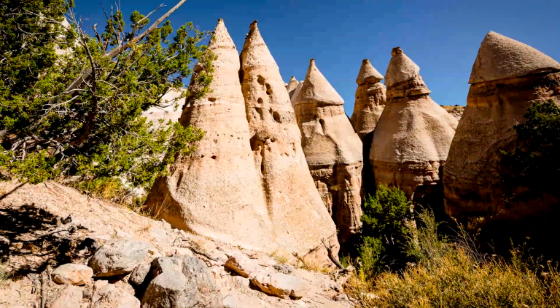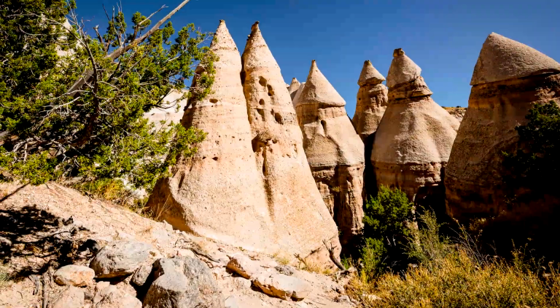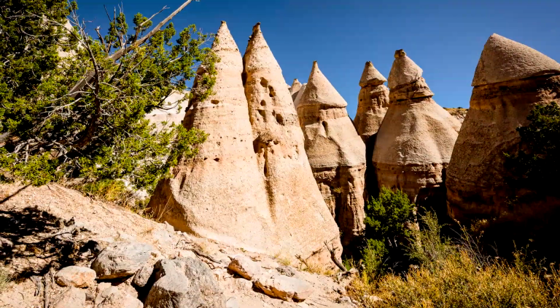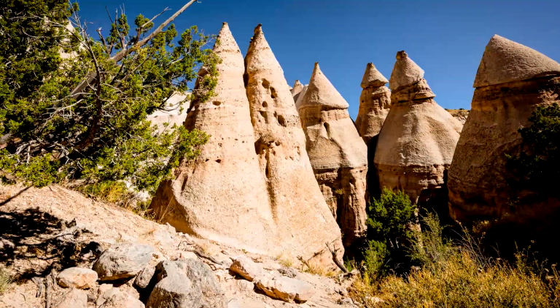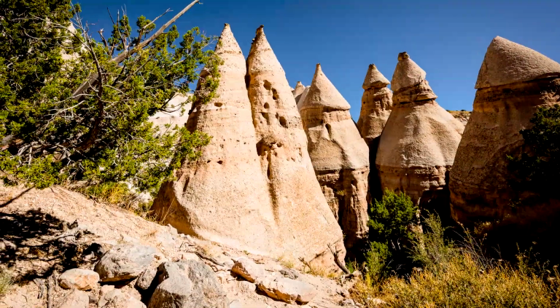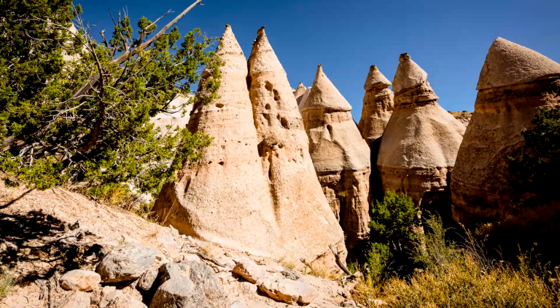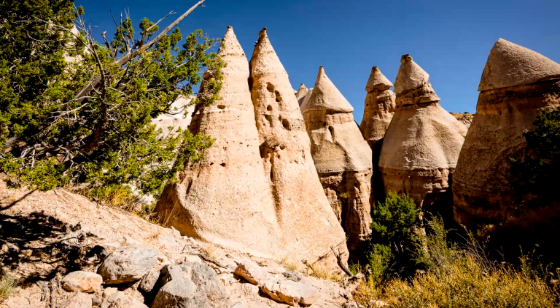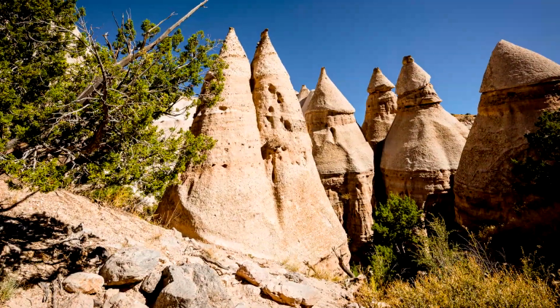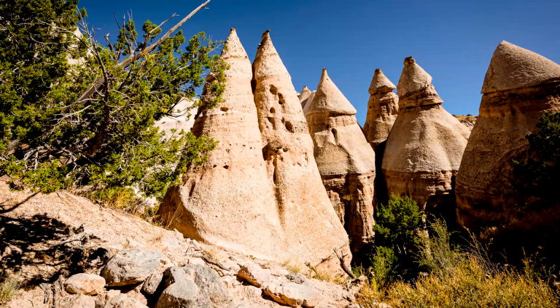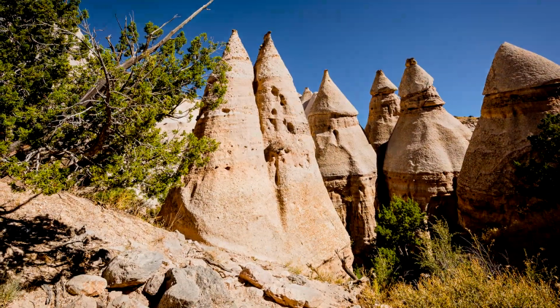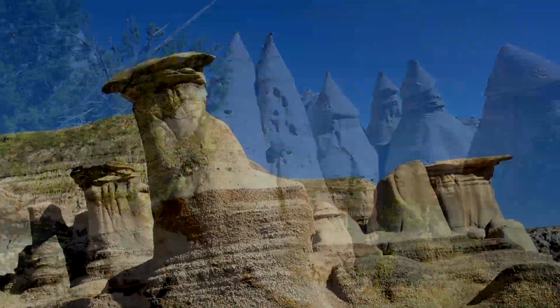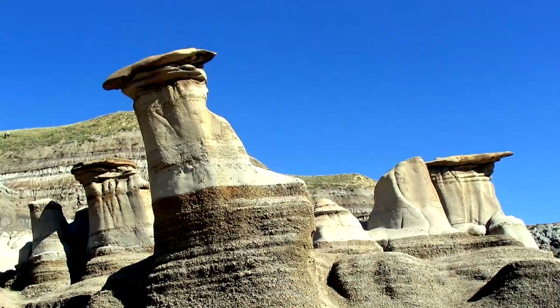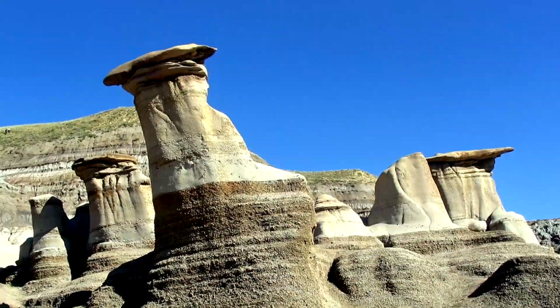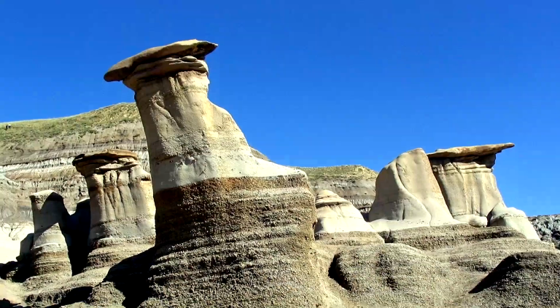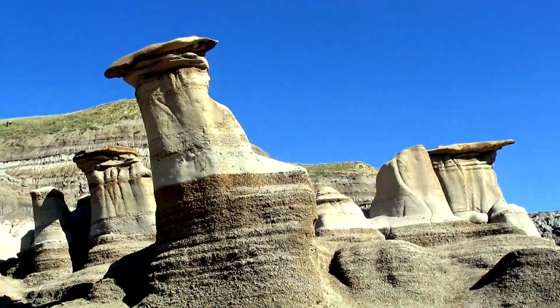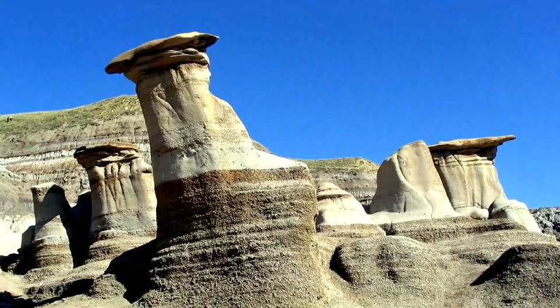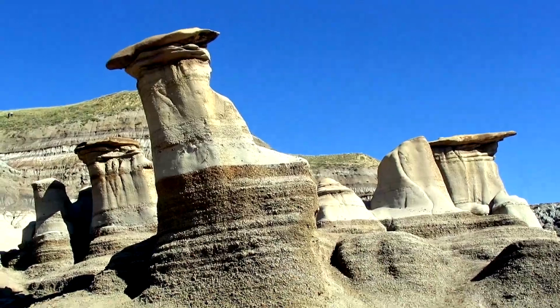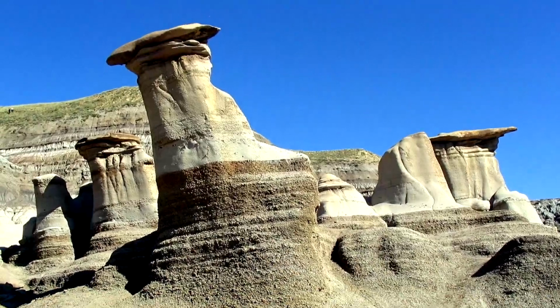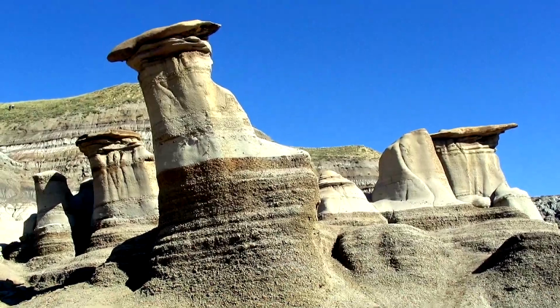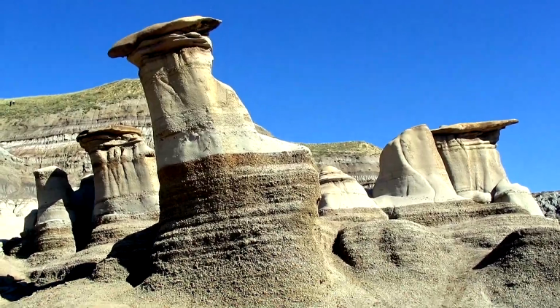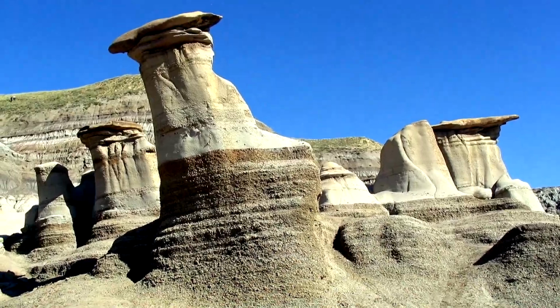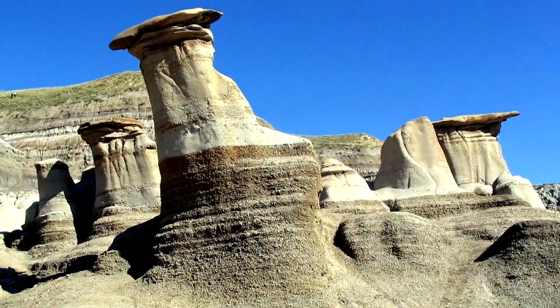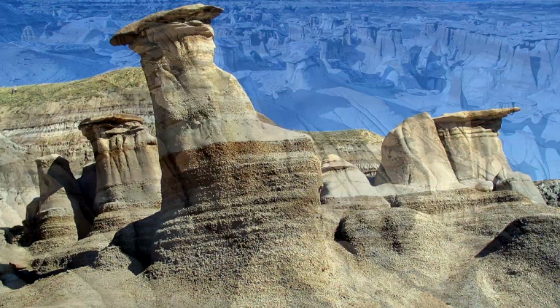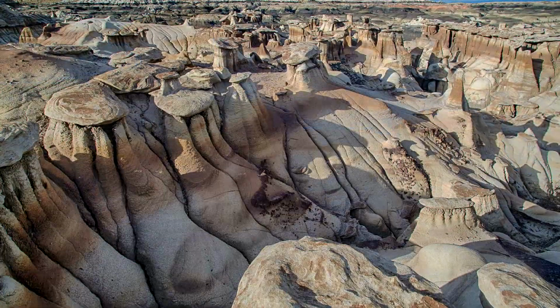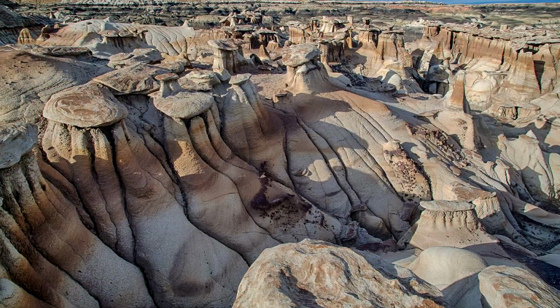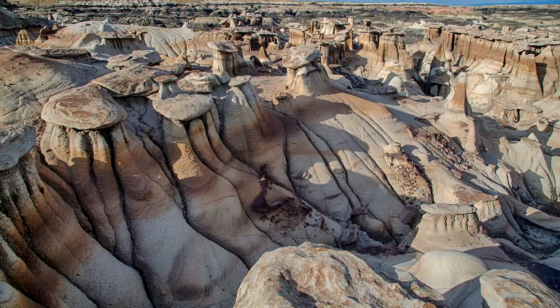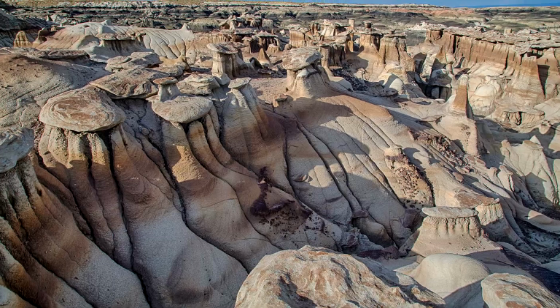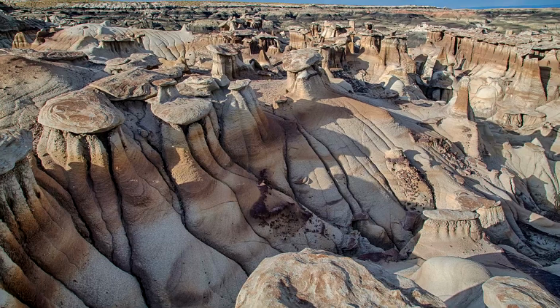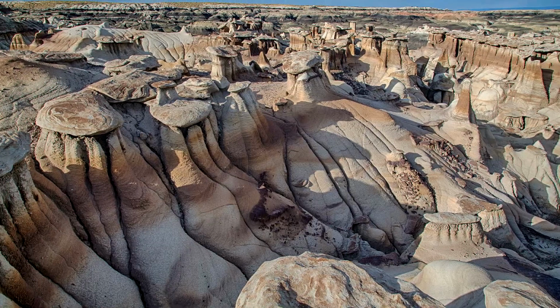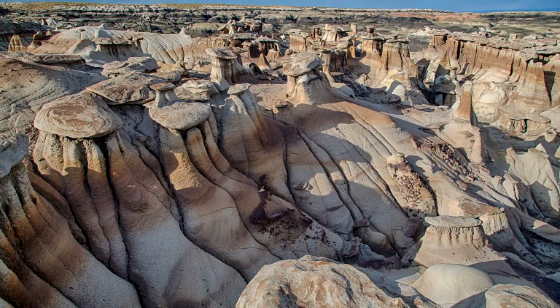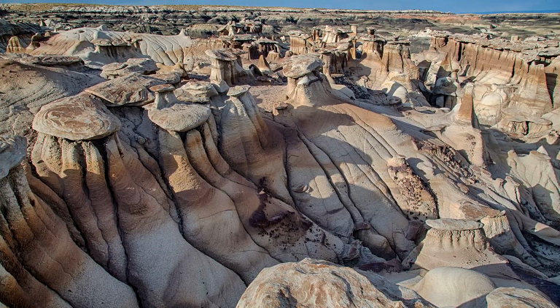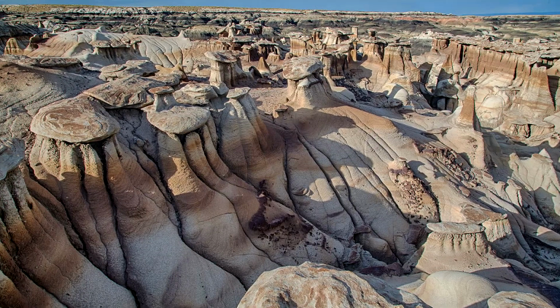They are in a dry and hot desert area and range from 5 to 100 feet, or 1.5 meters to 30 meters.